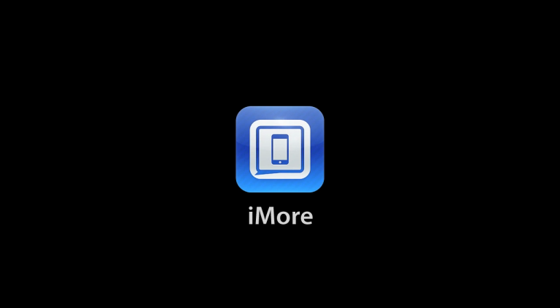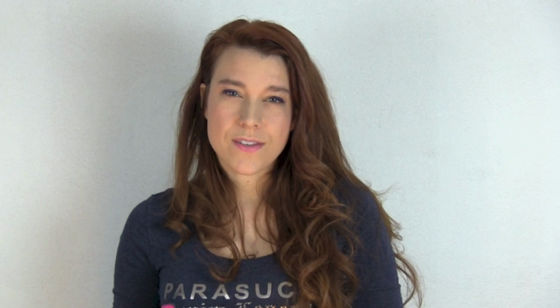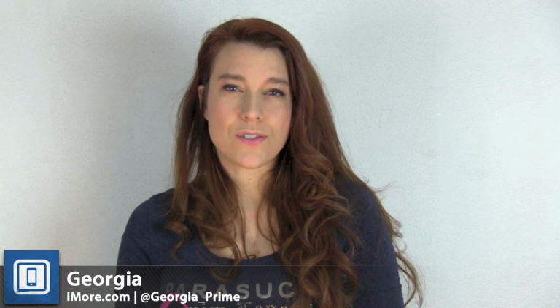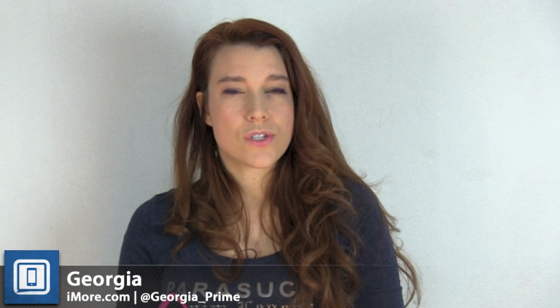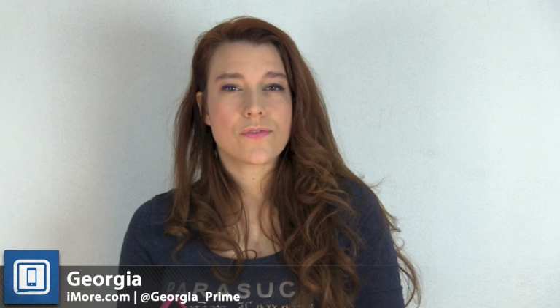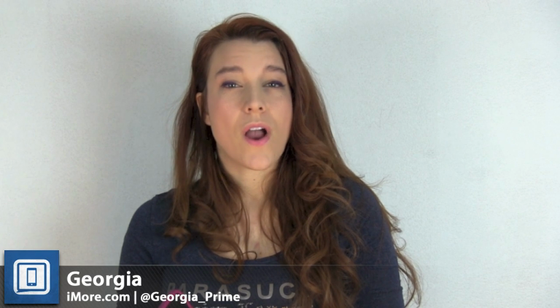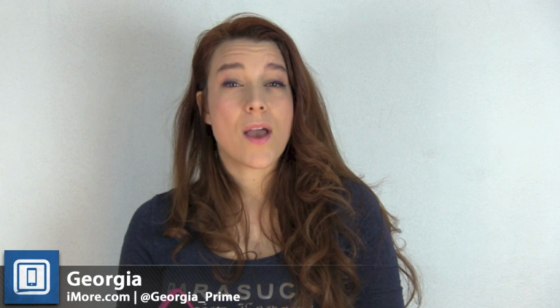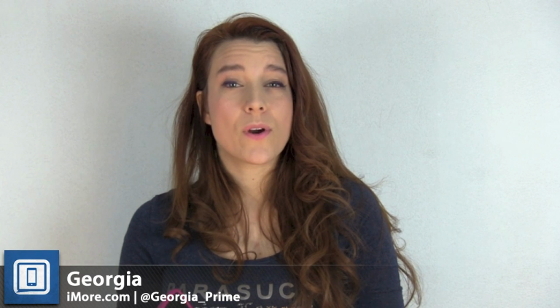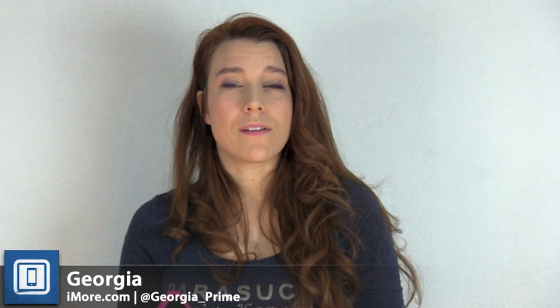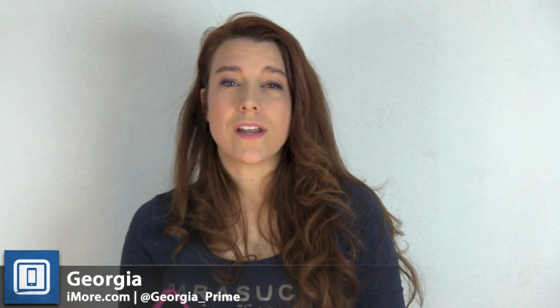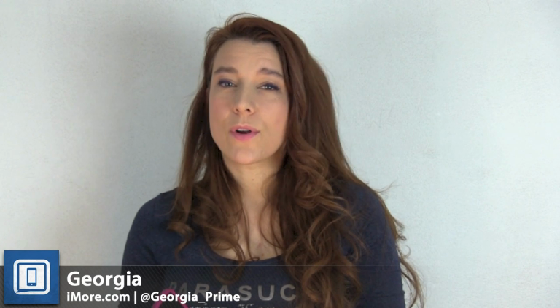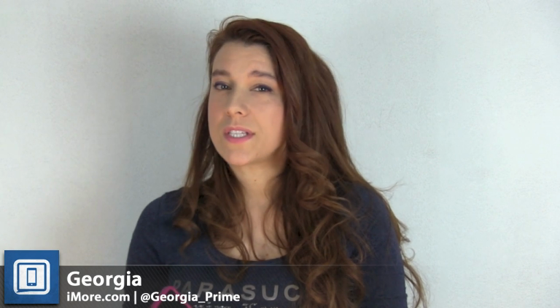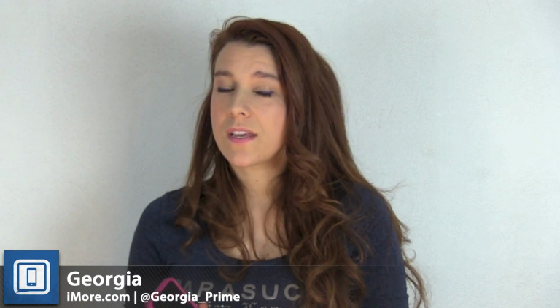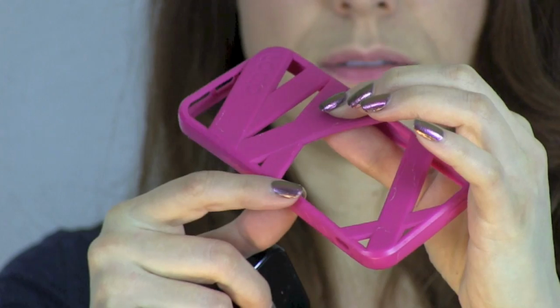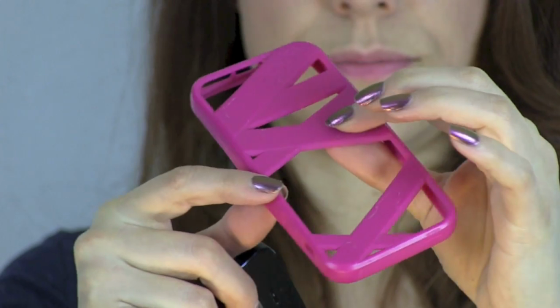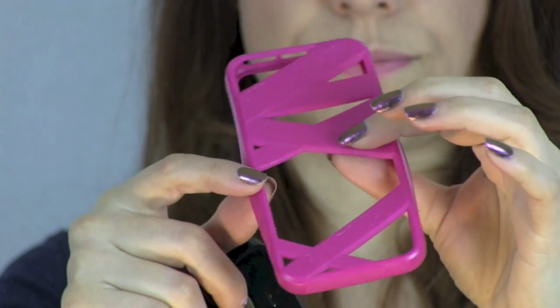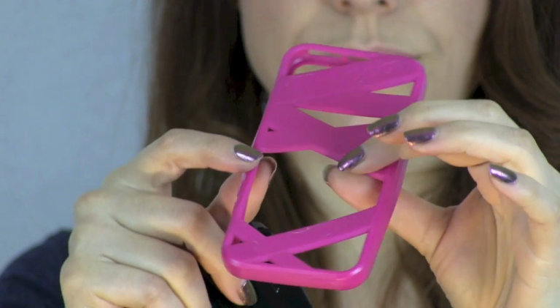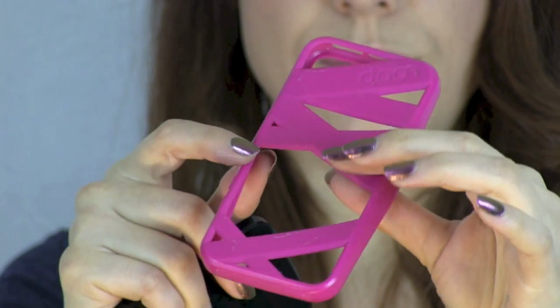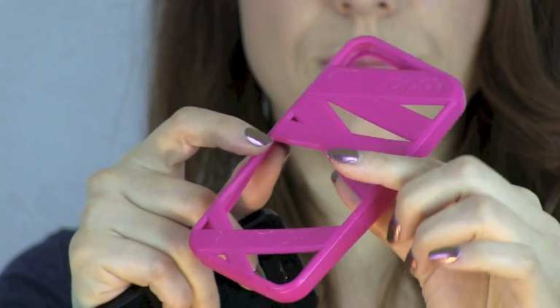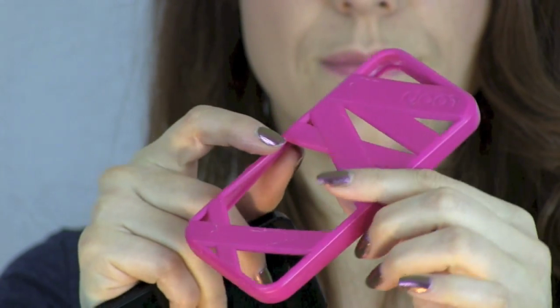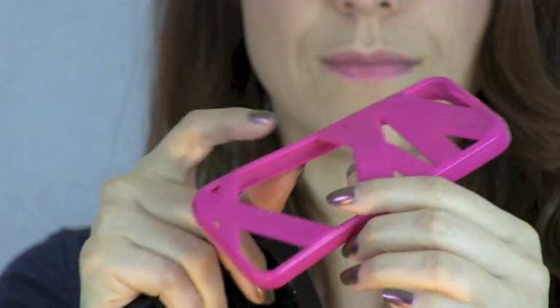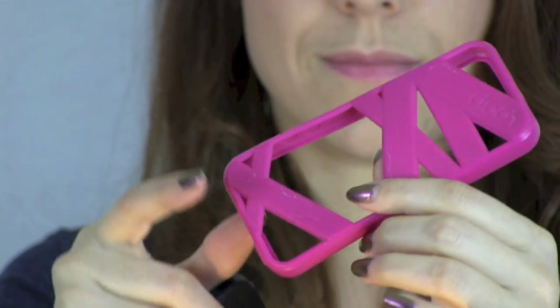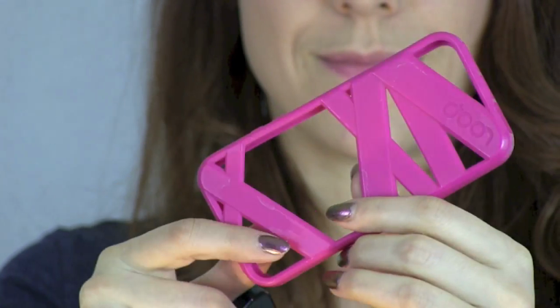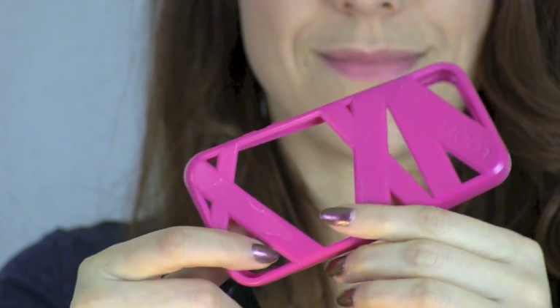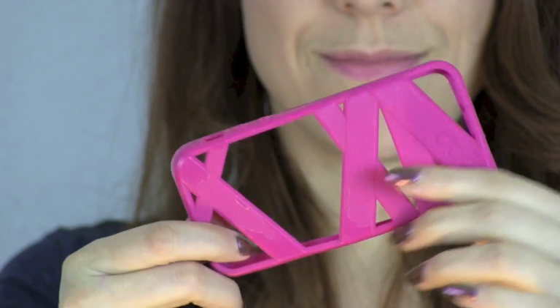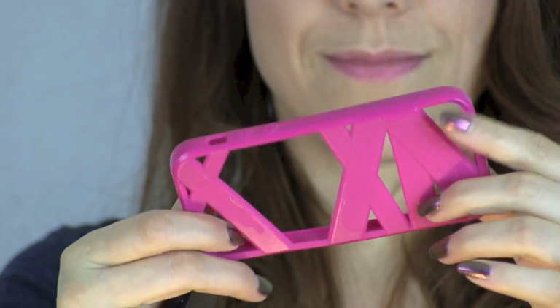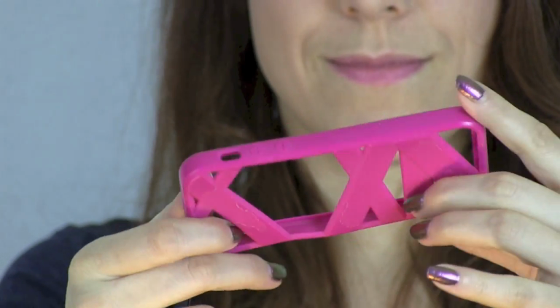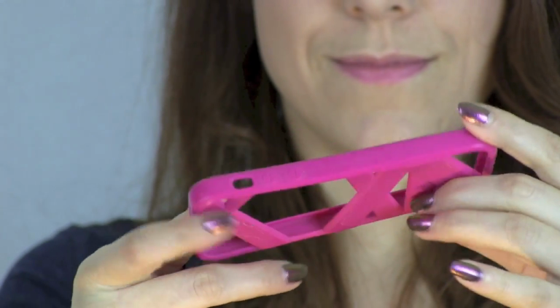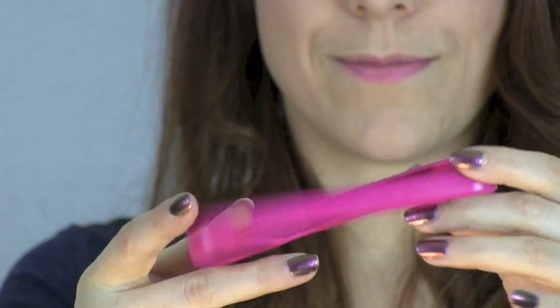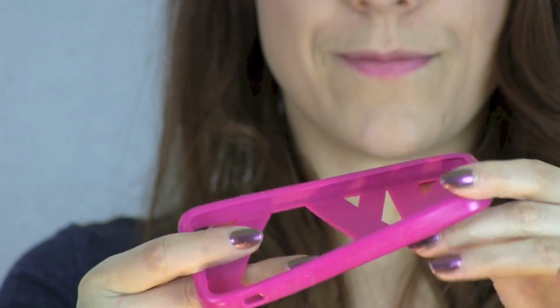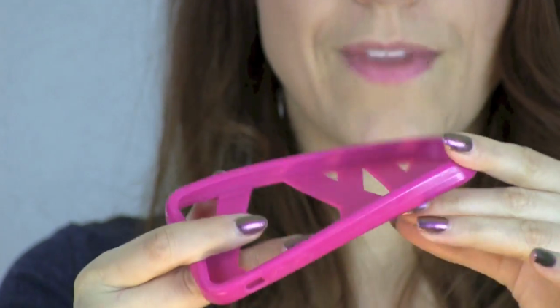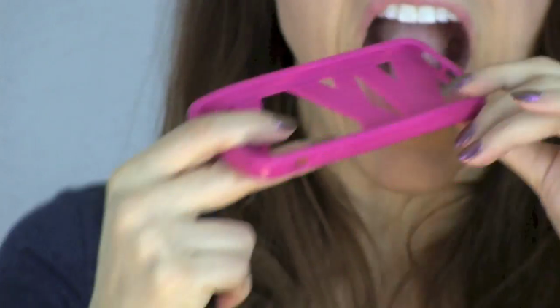This is Georgia for iMore and right now we're going to be taking a look at my favorite silicone case for the iPhone 5 from Loop.